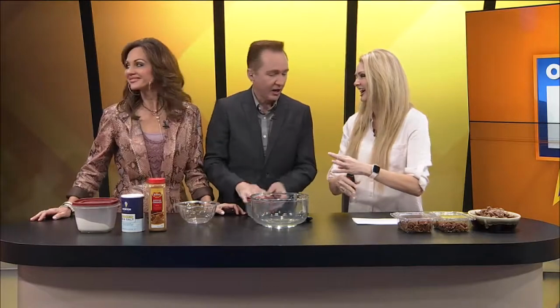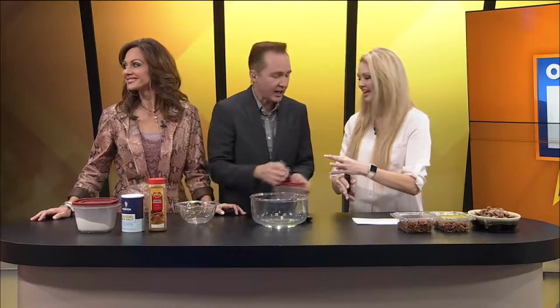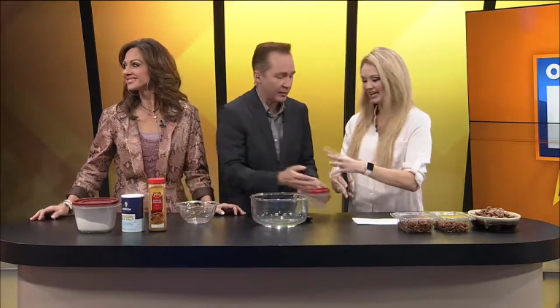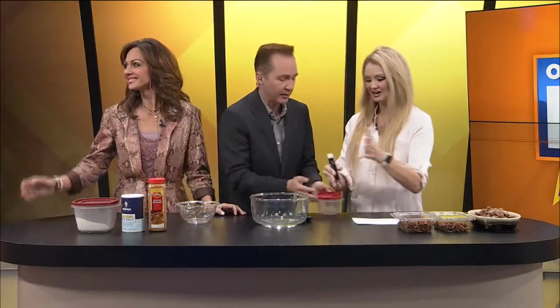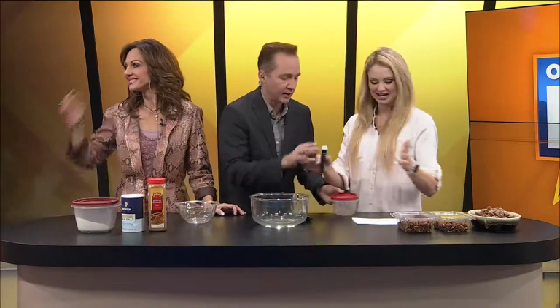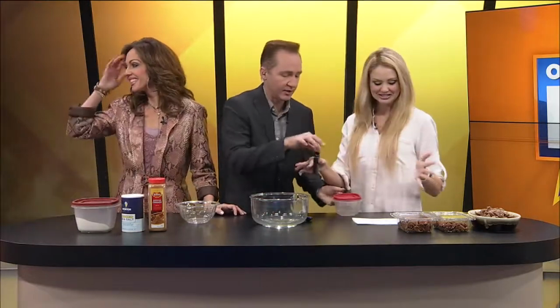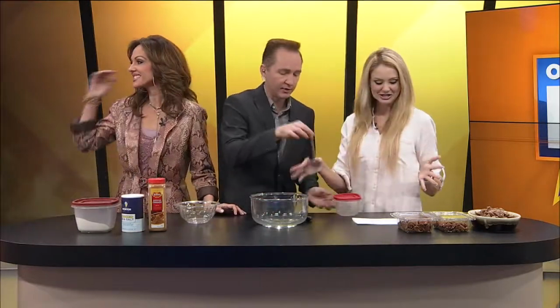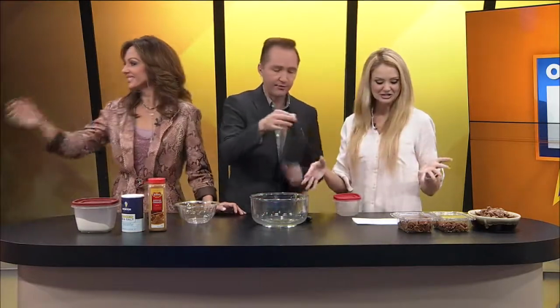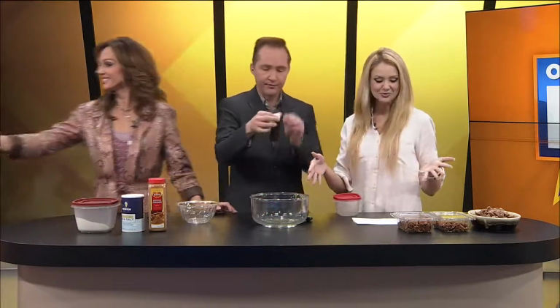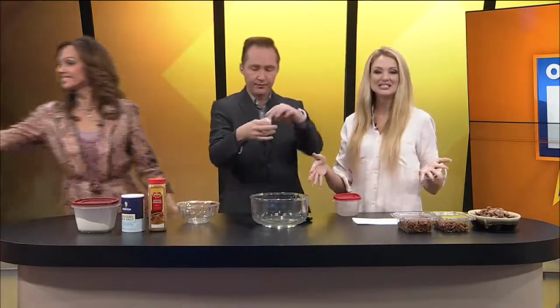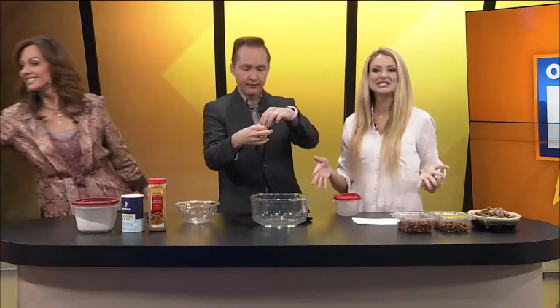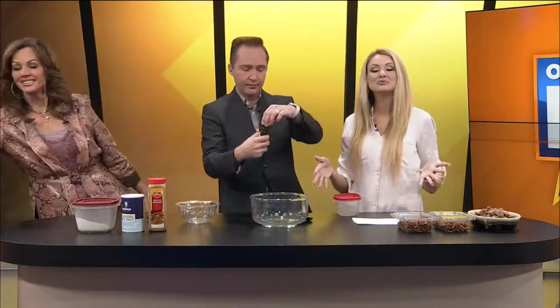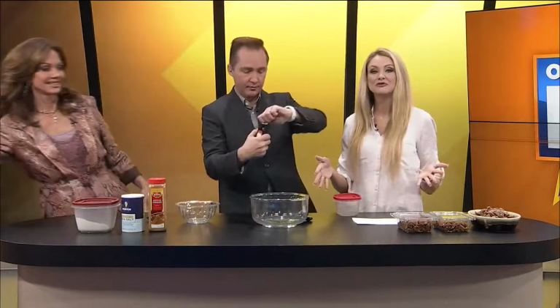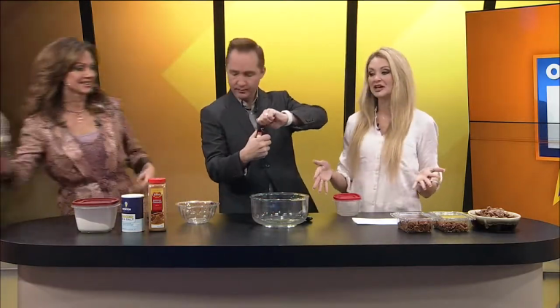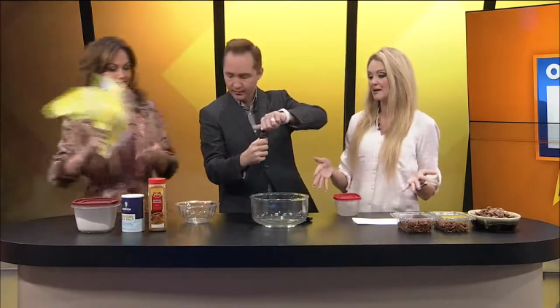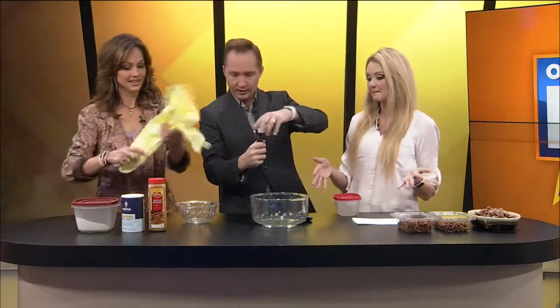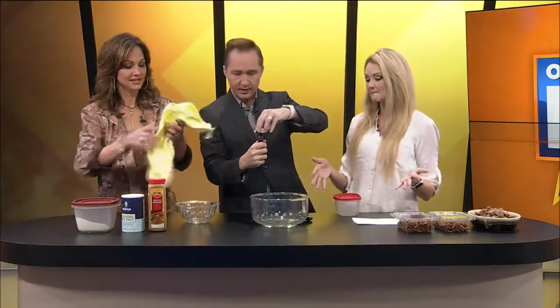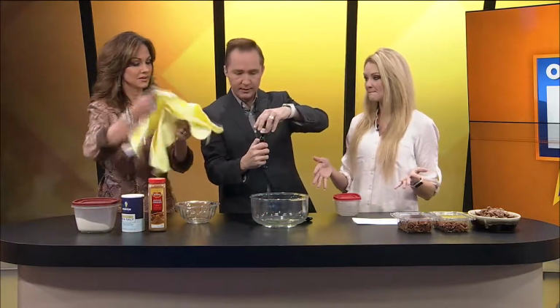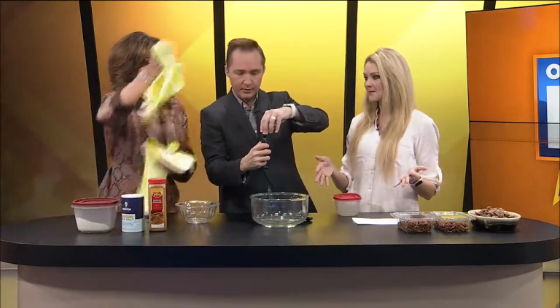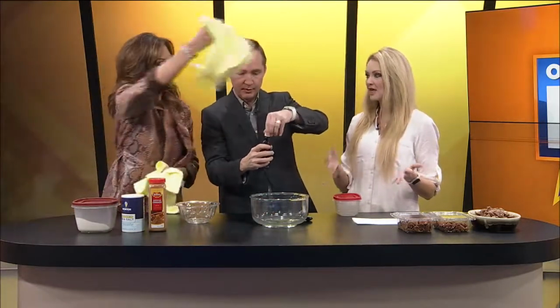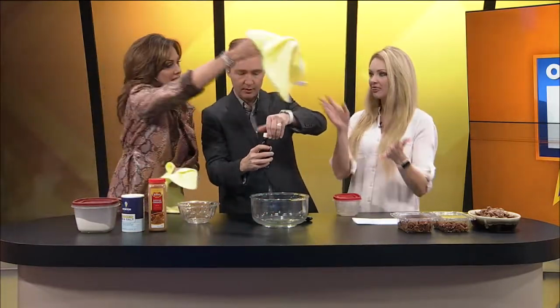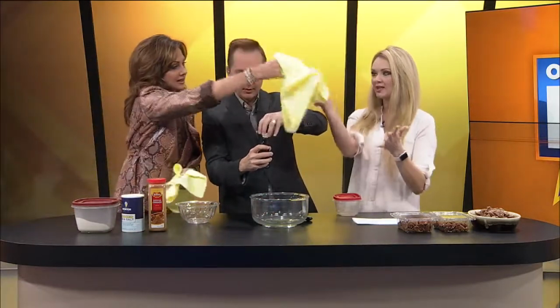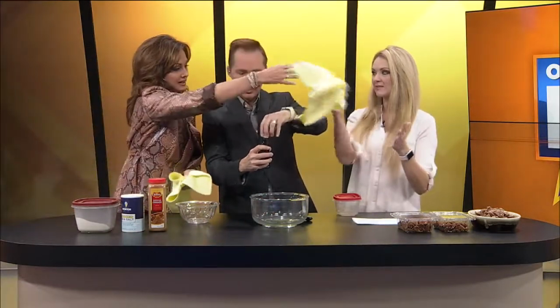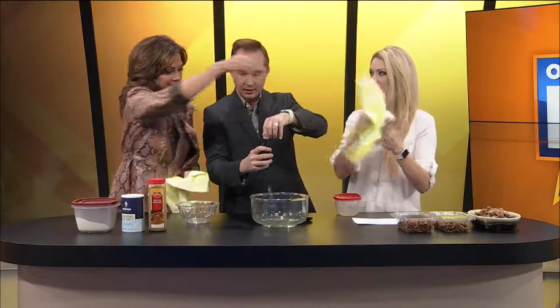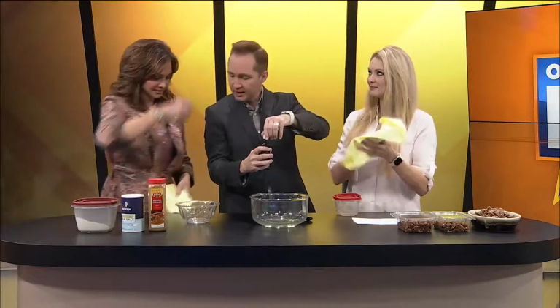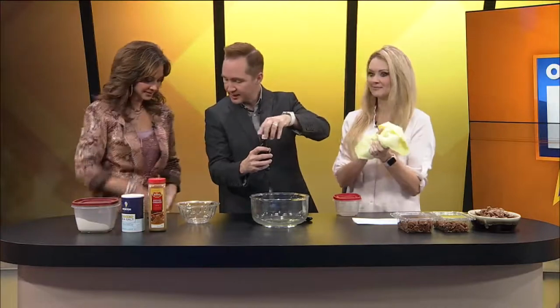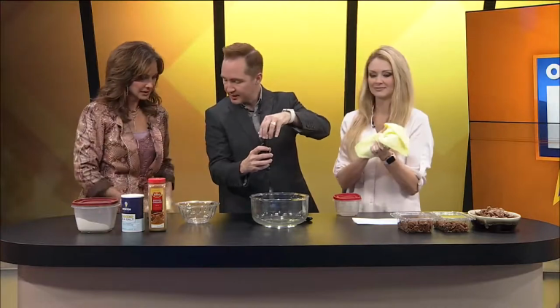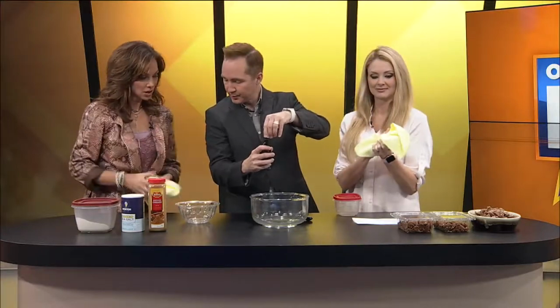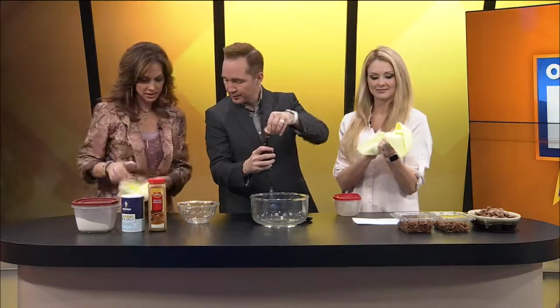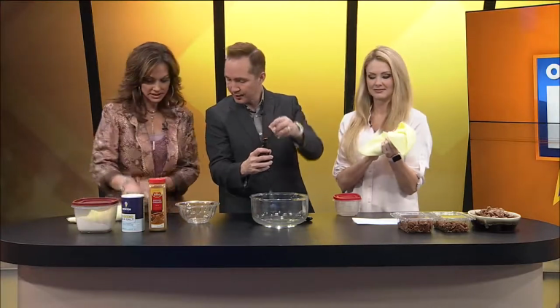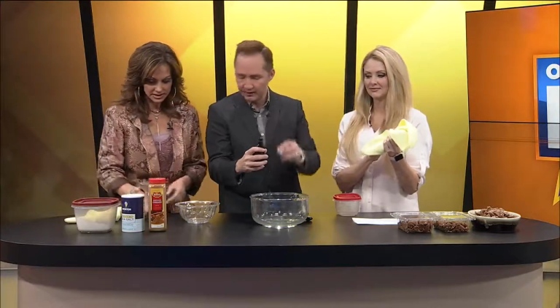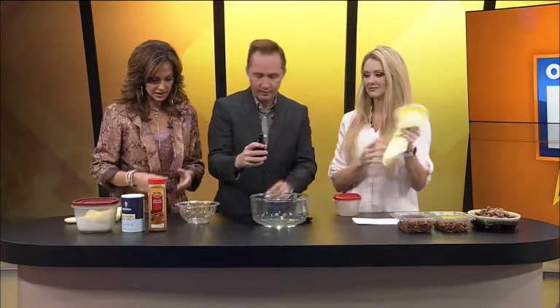Then do one teaspoon of vanilla. Thank you. Kaylee, is that a teaspoon? Yes, that's it.